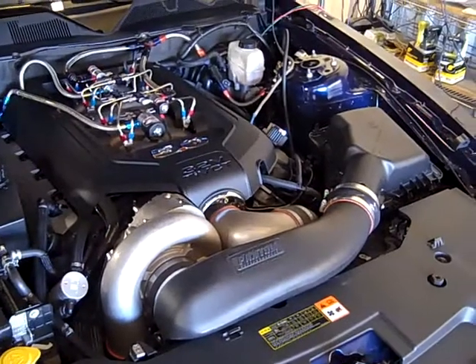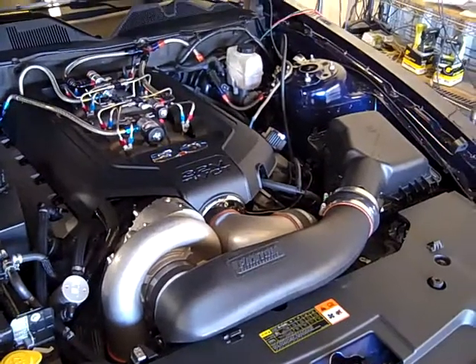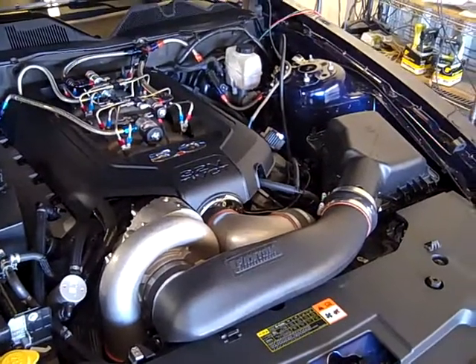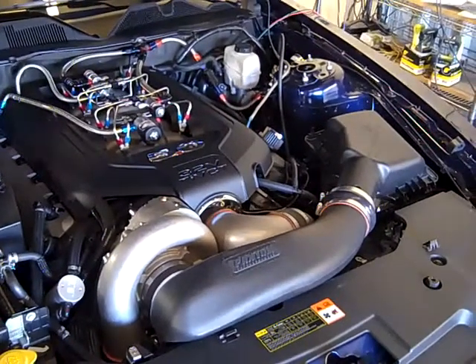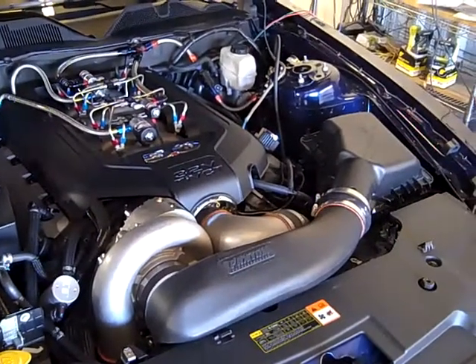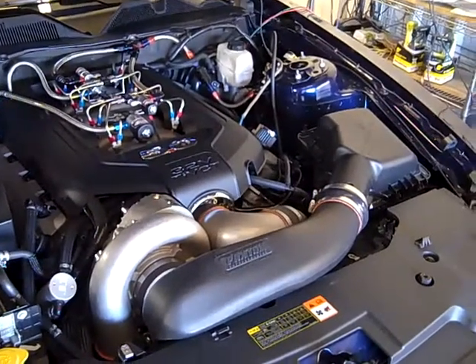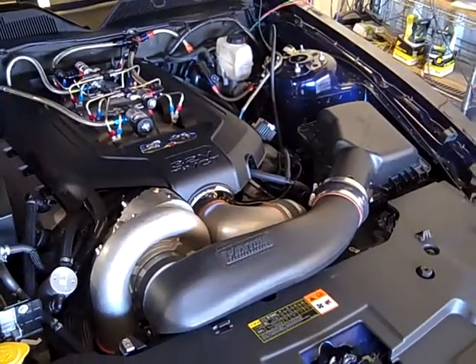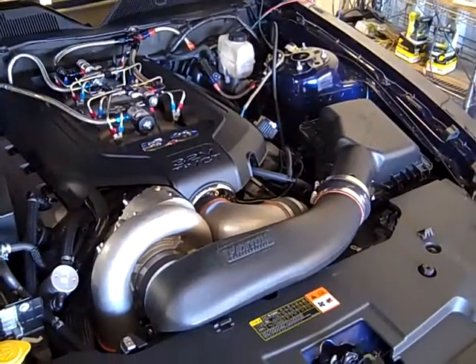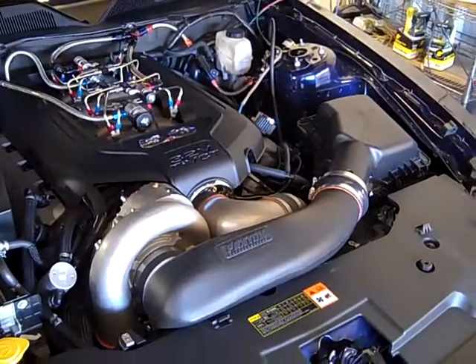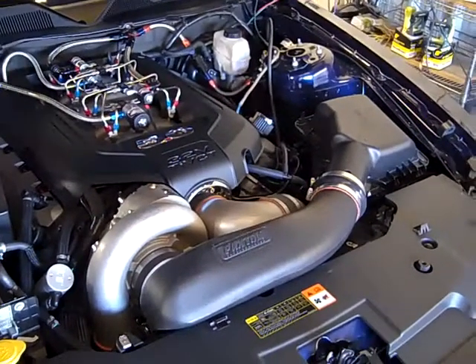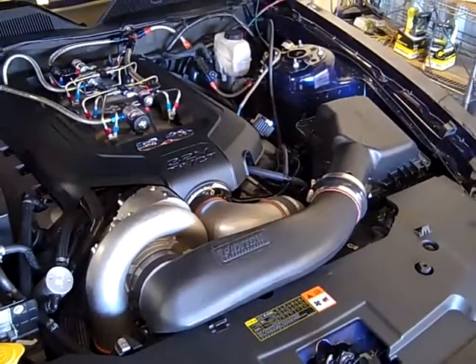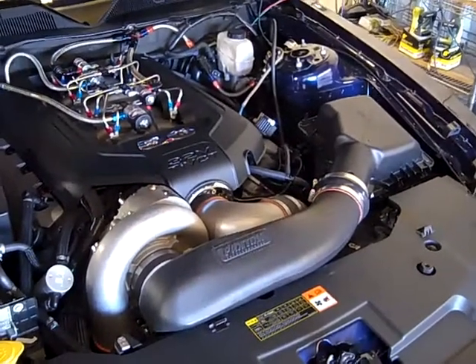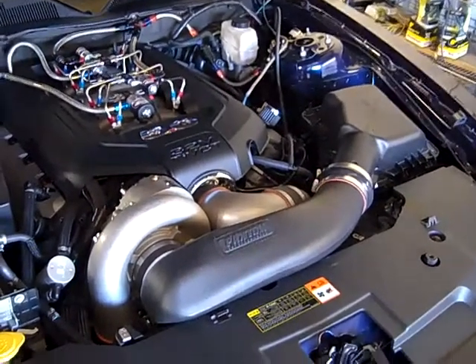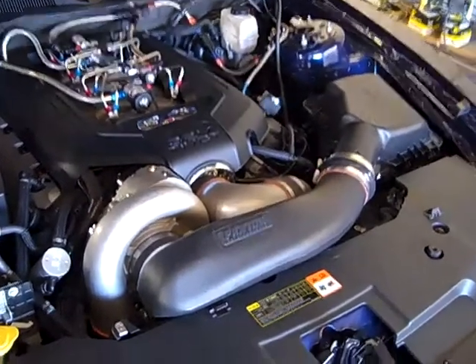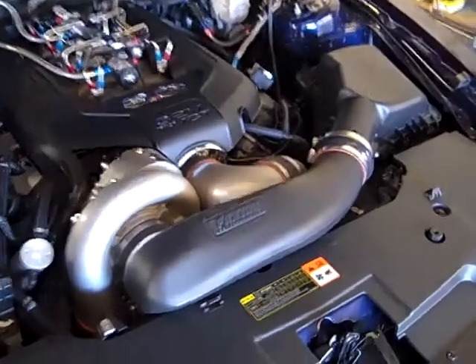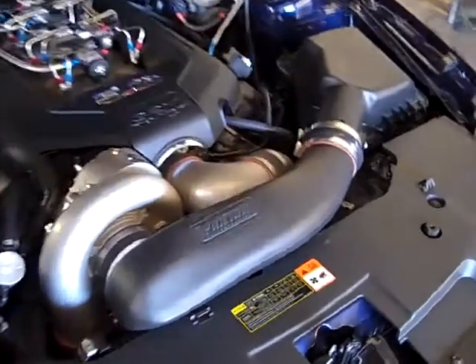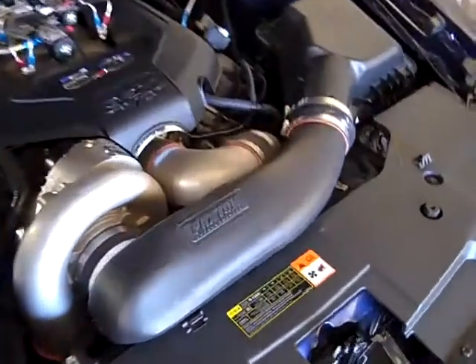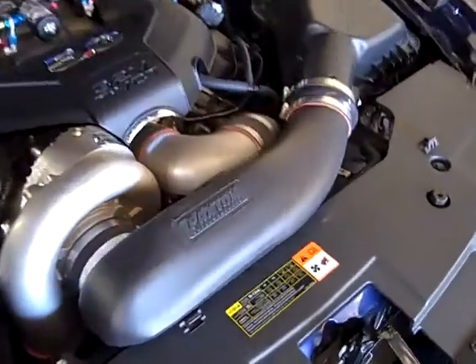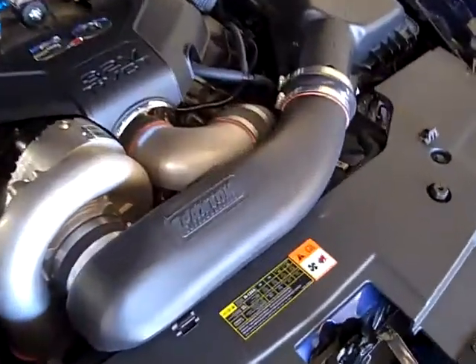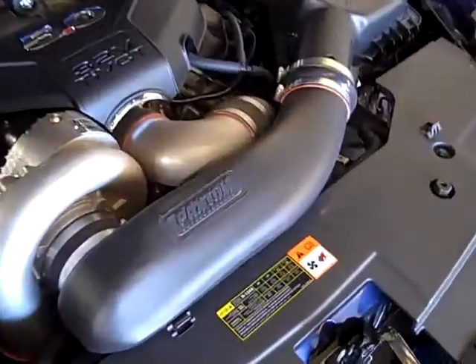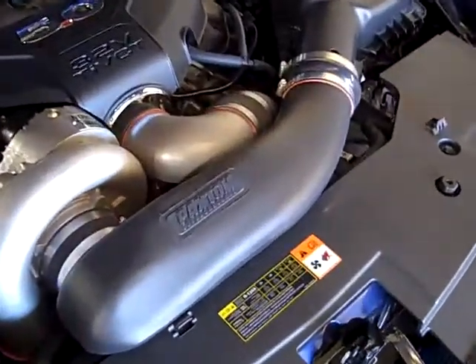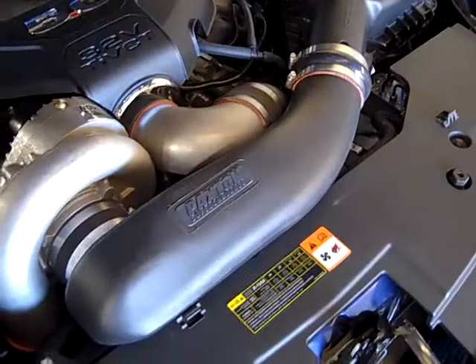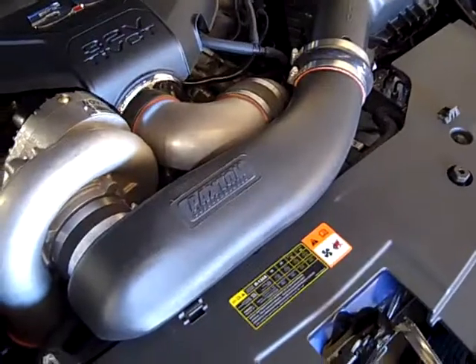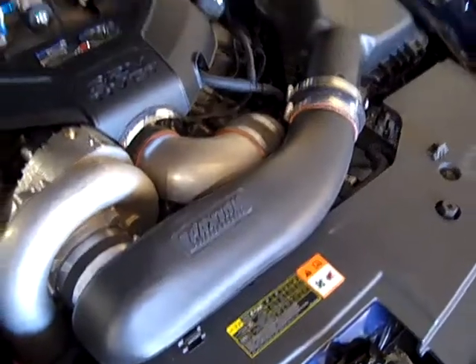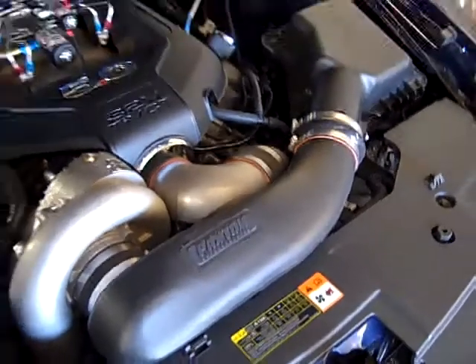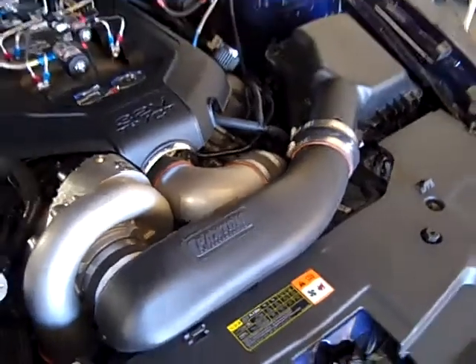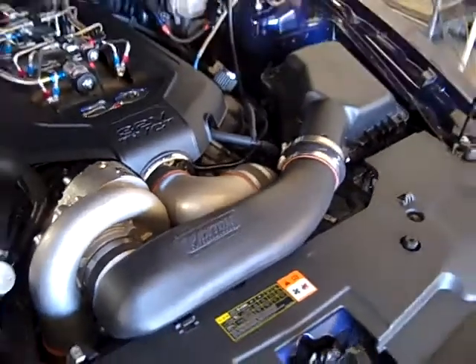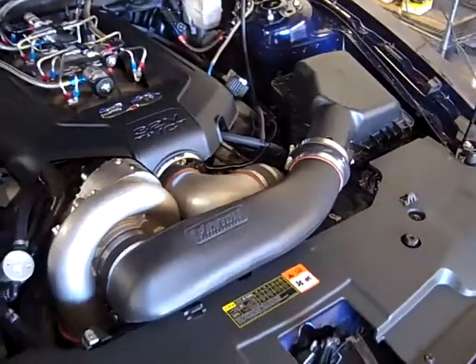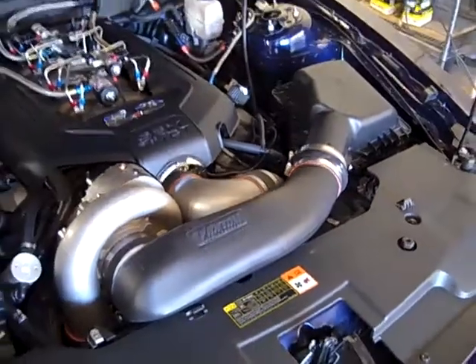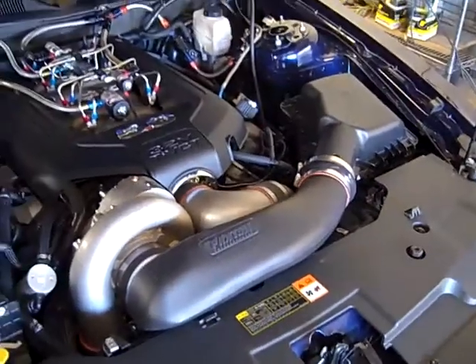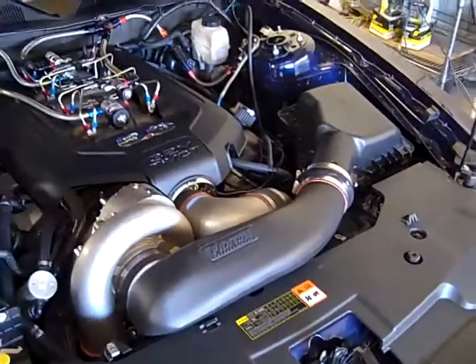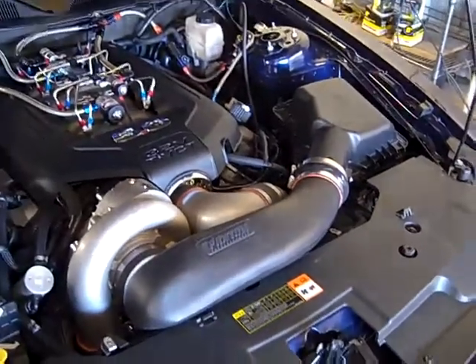I'm doing some testing on a 2011 5.0, Paxton supercharger, closed air box.